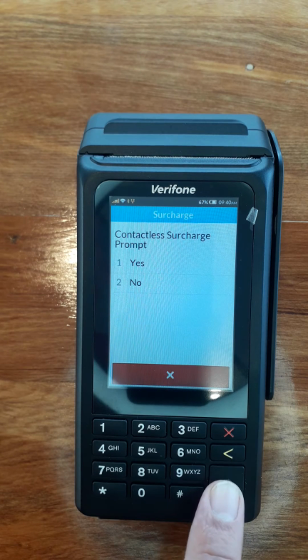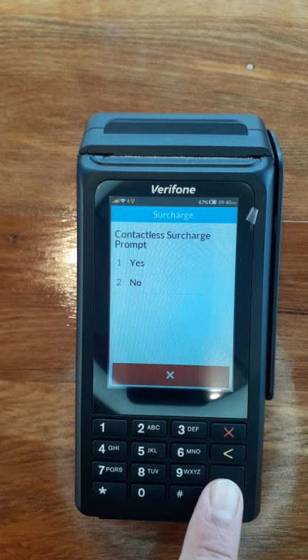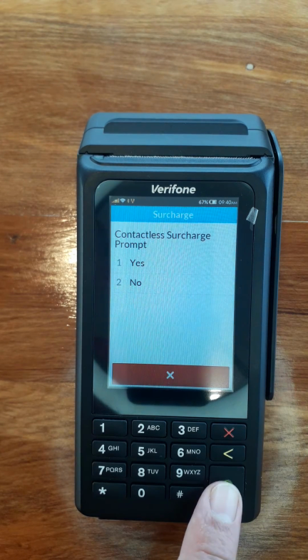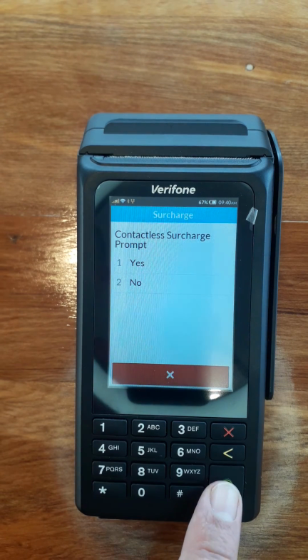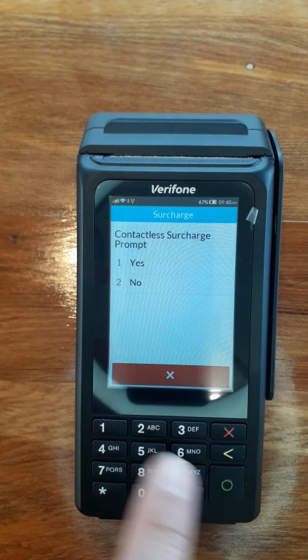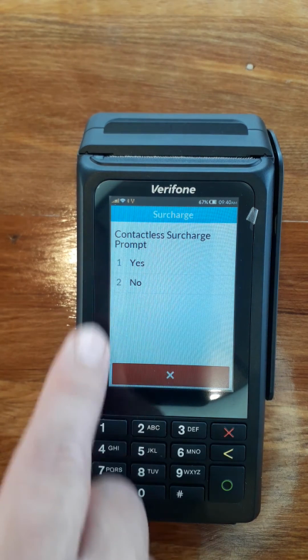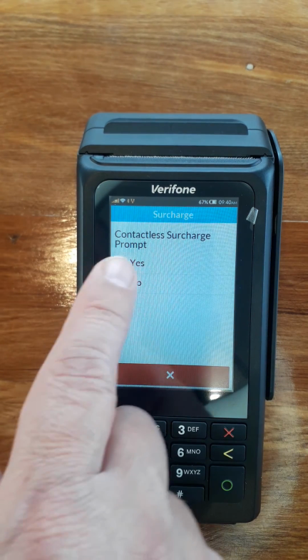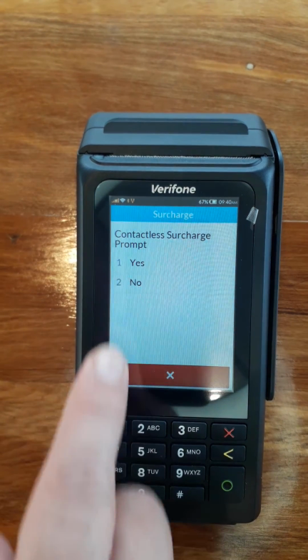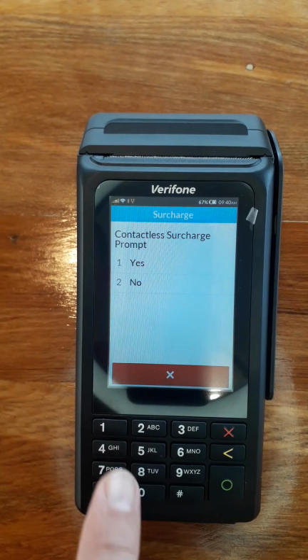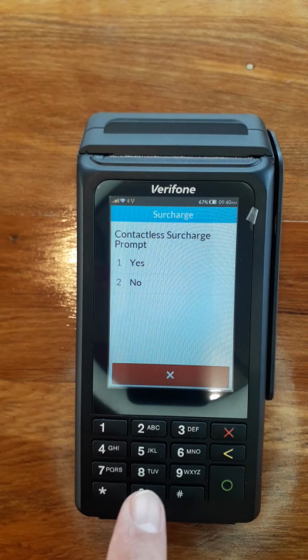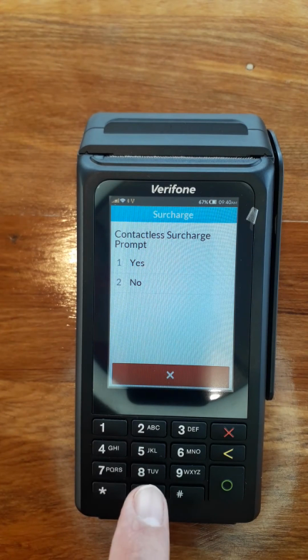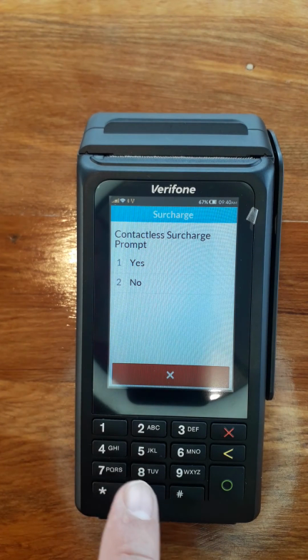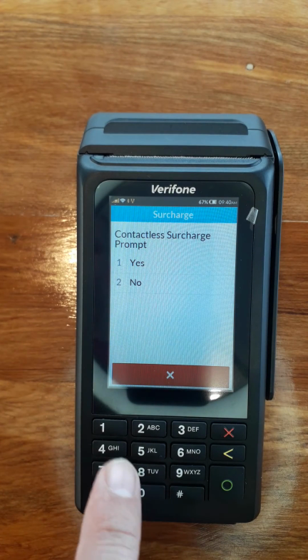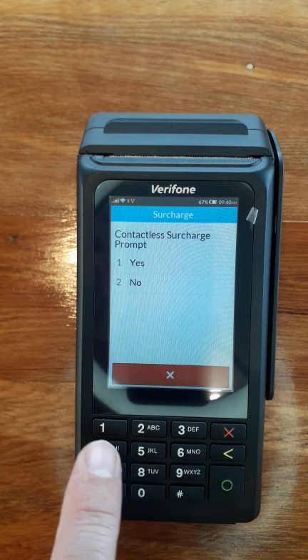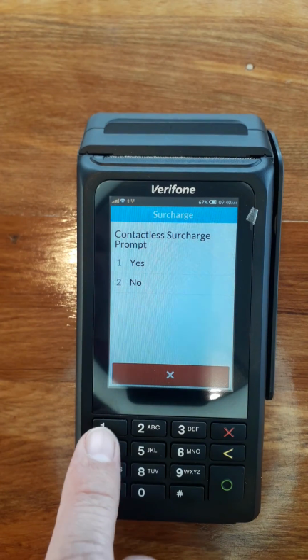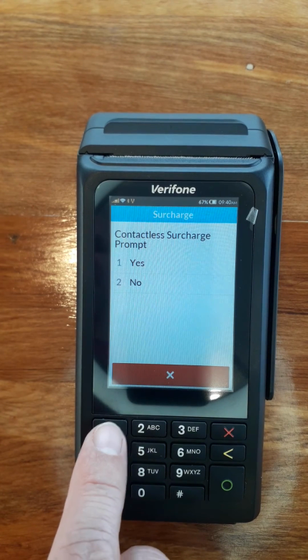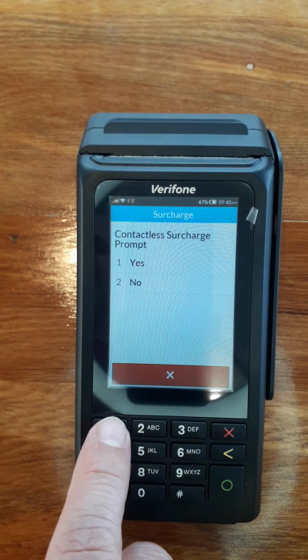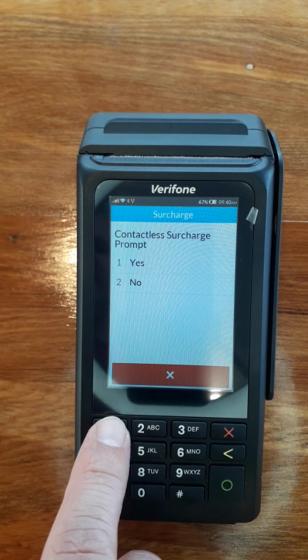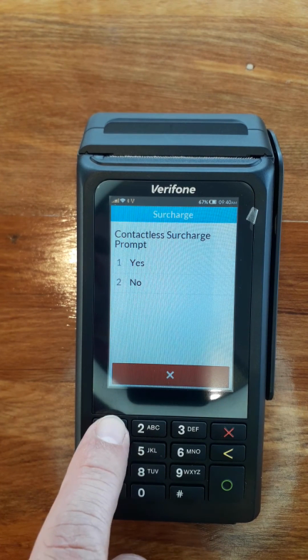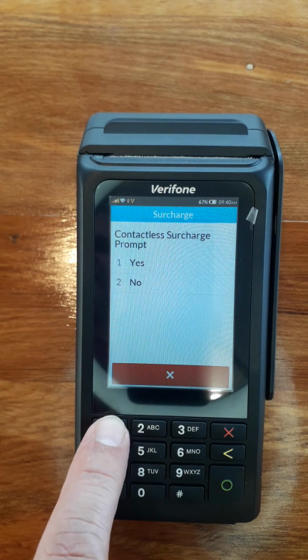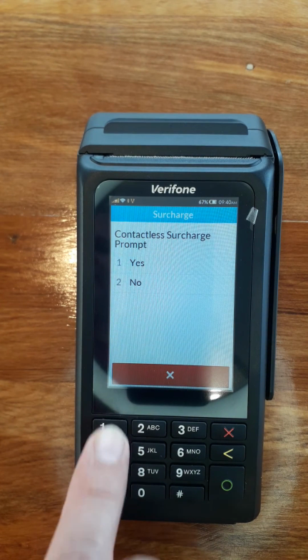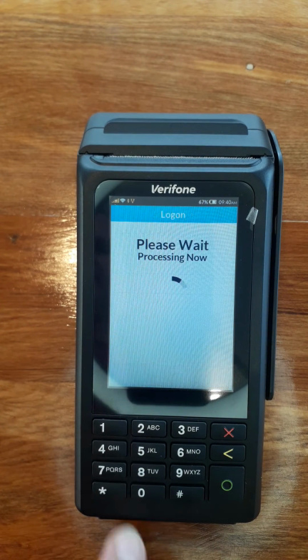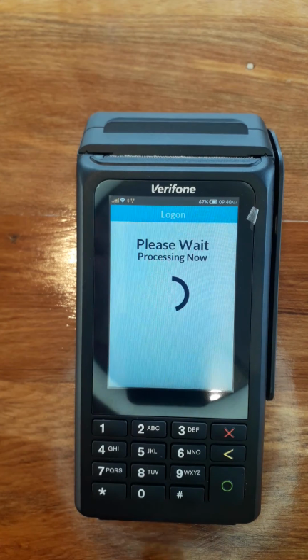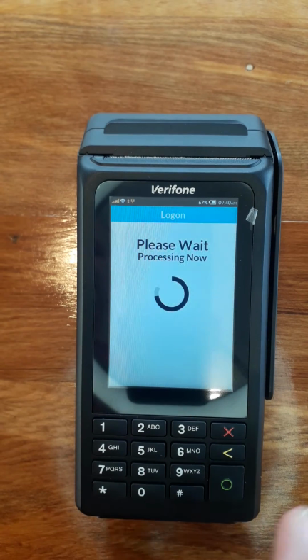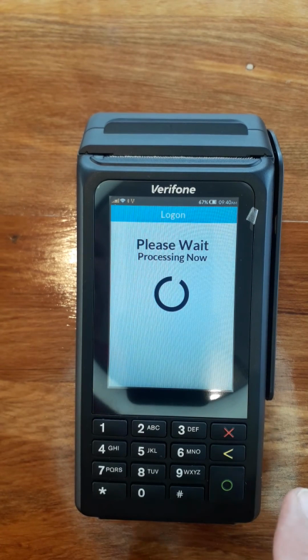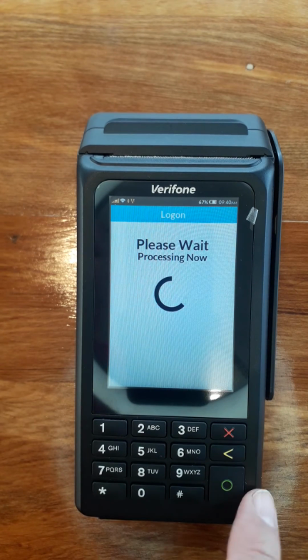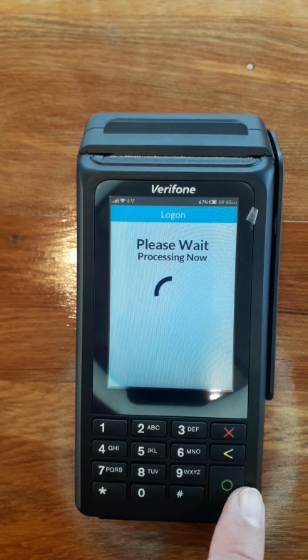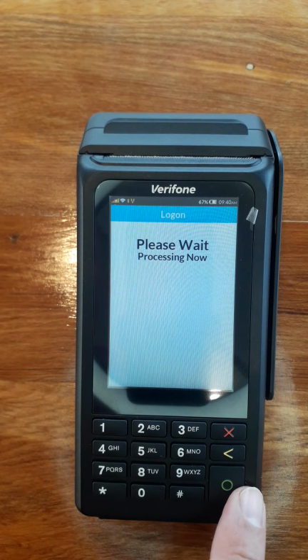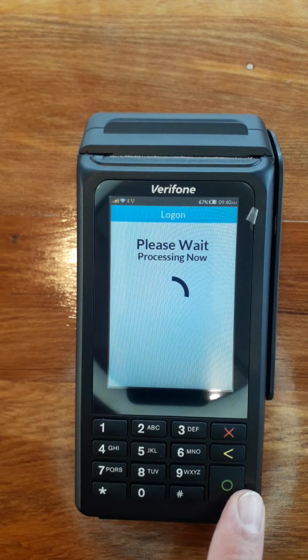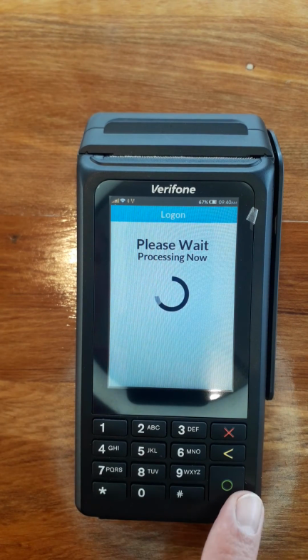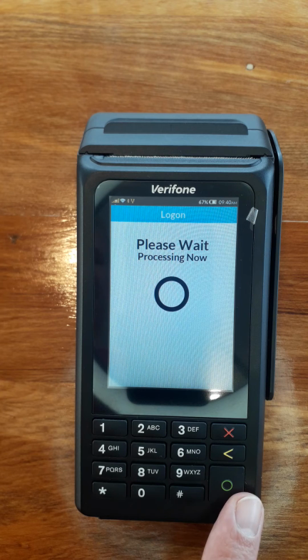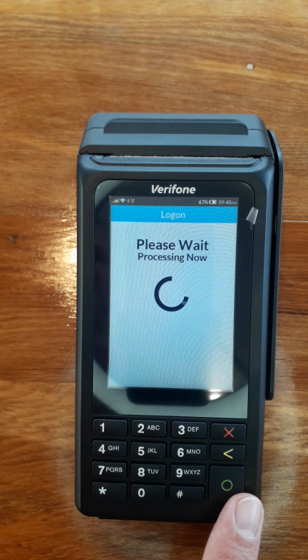Then for contactless, say yes on that one, and that's it — back to normal.